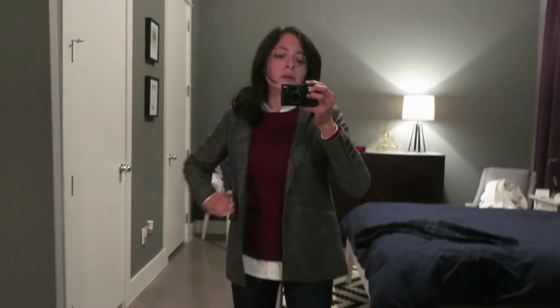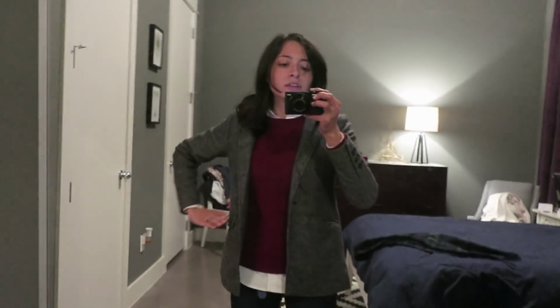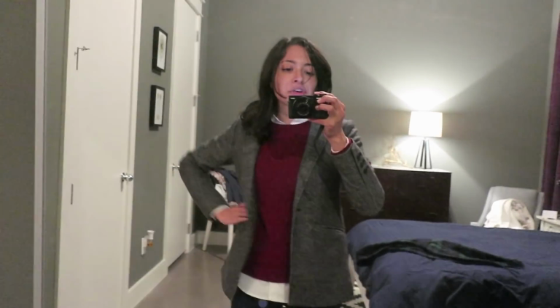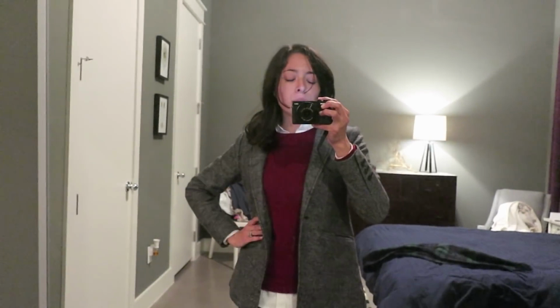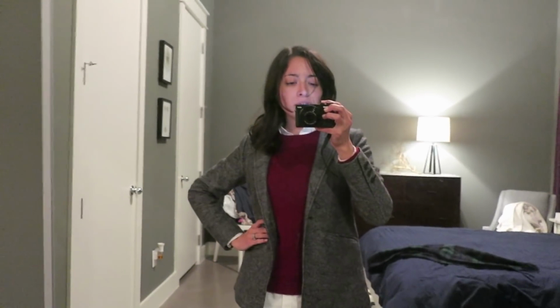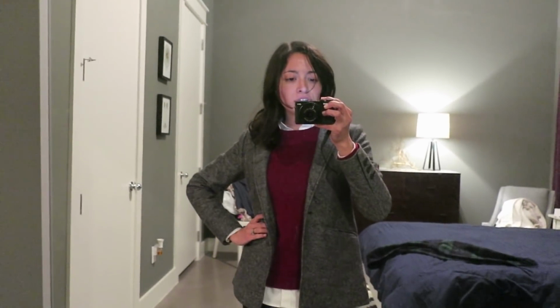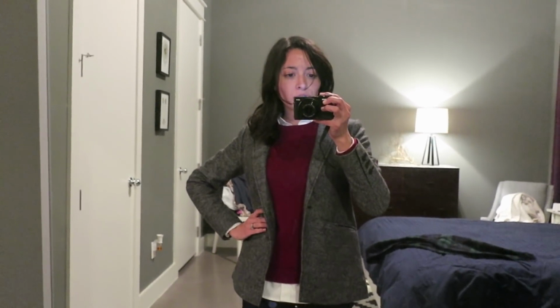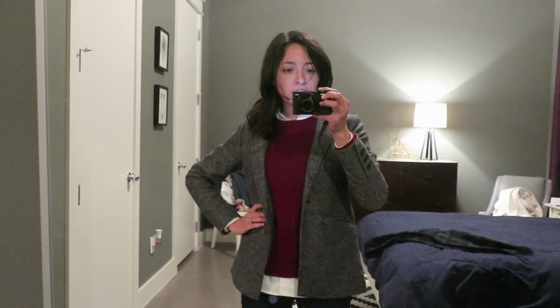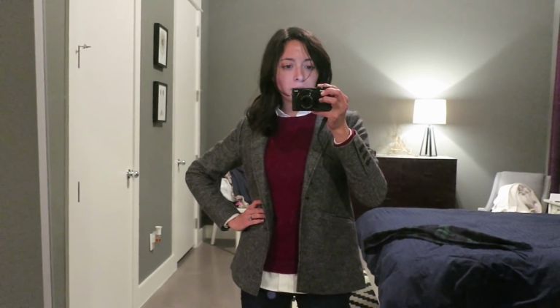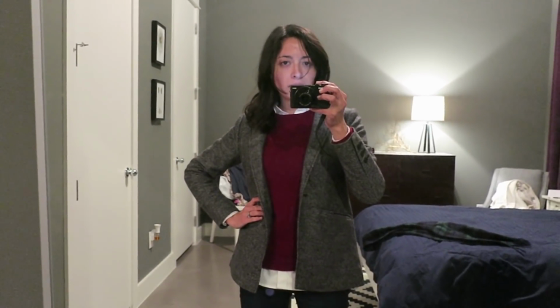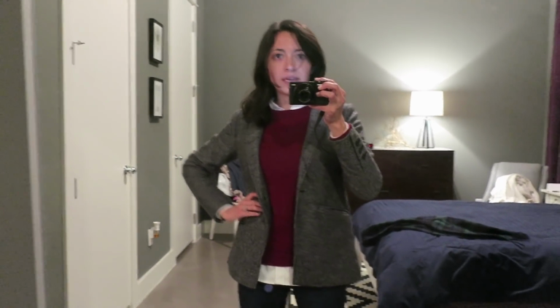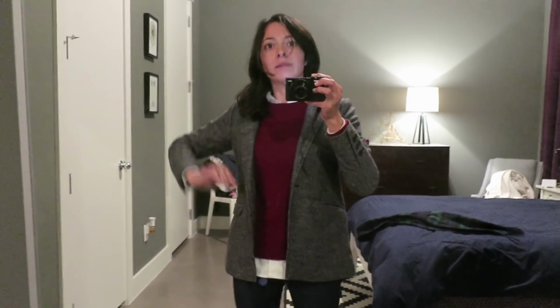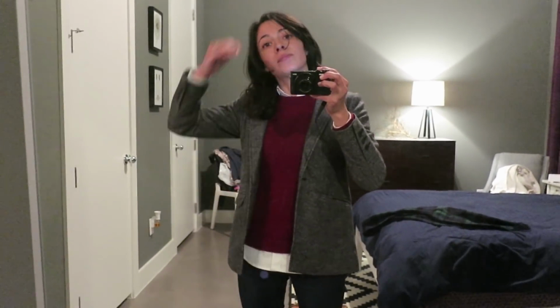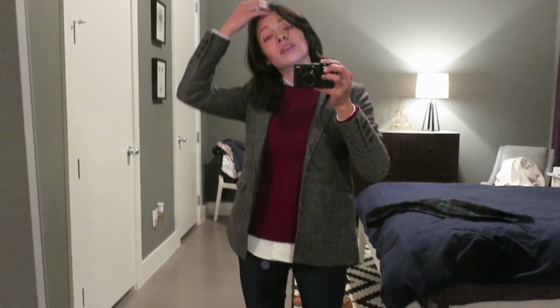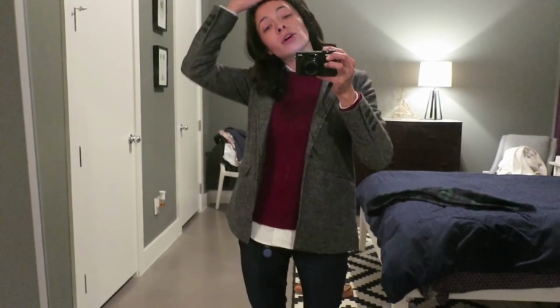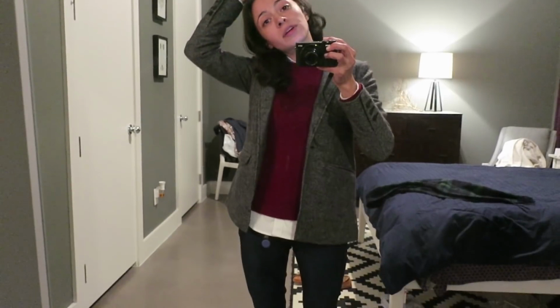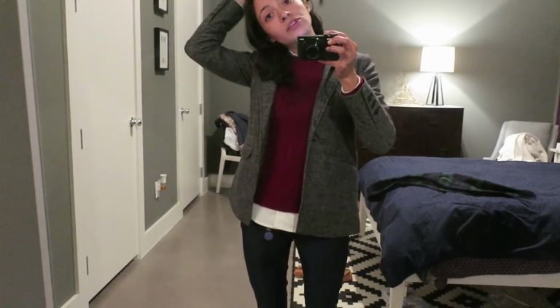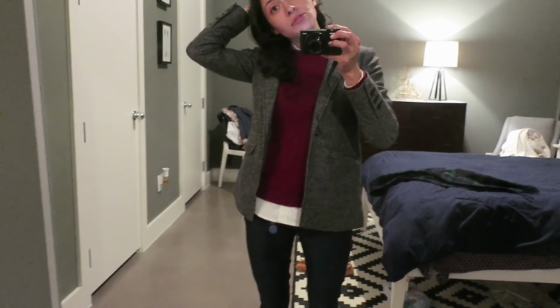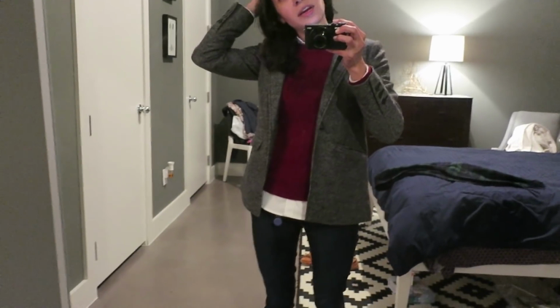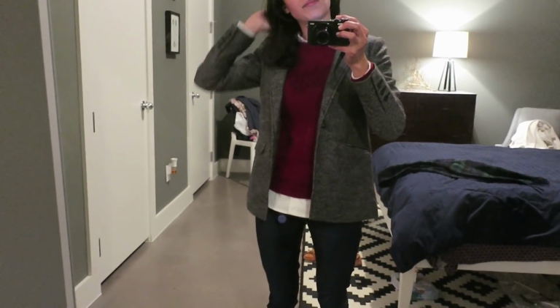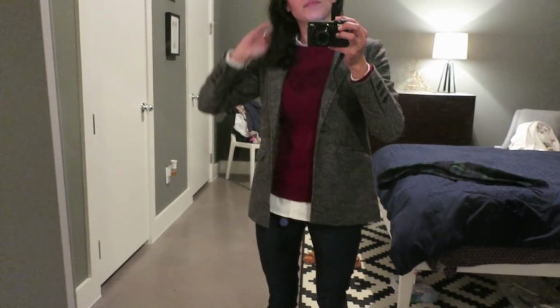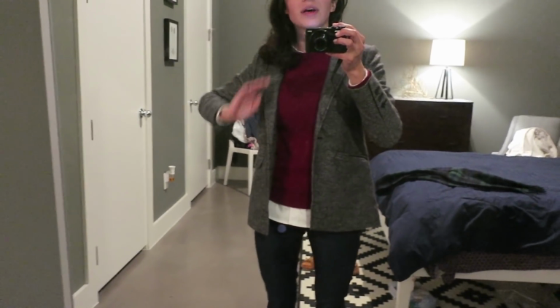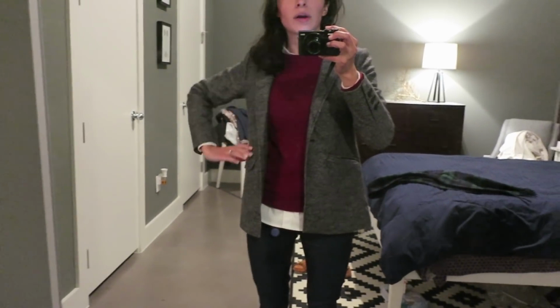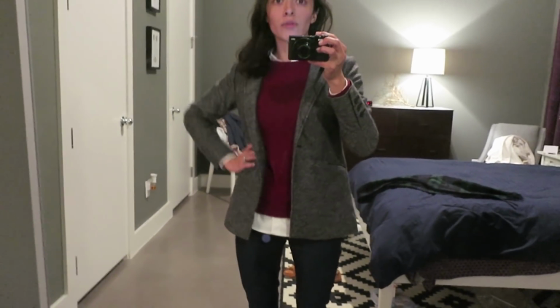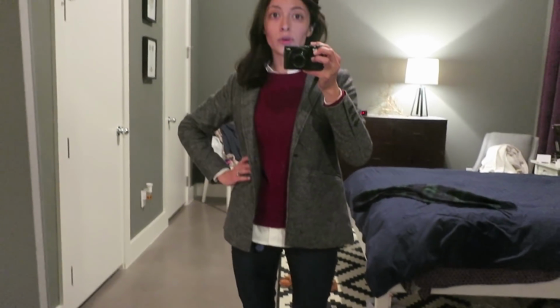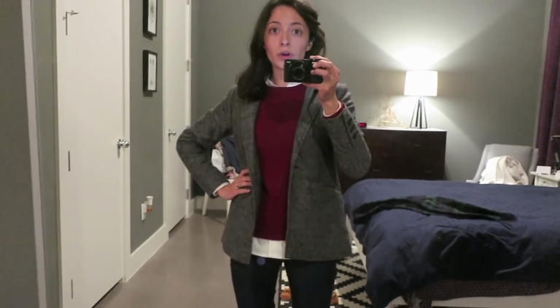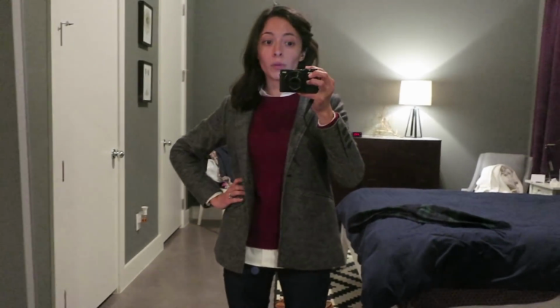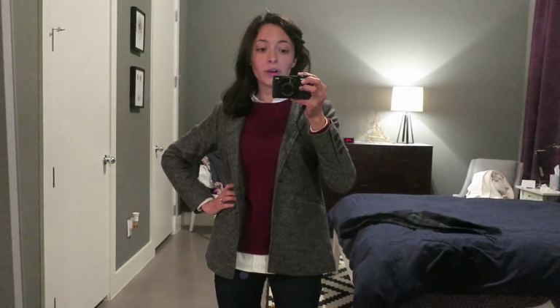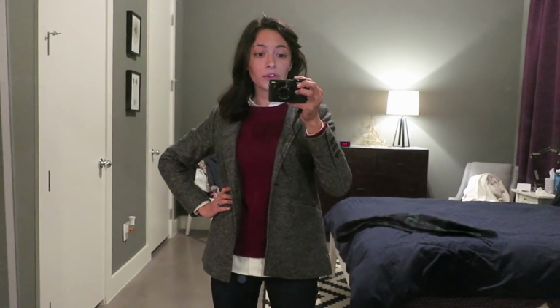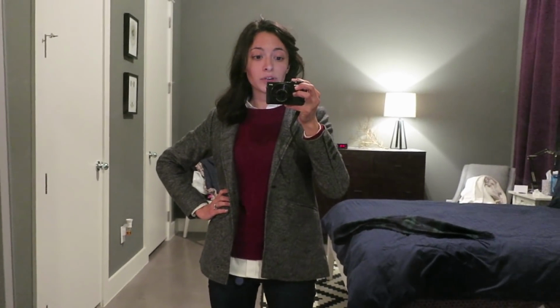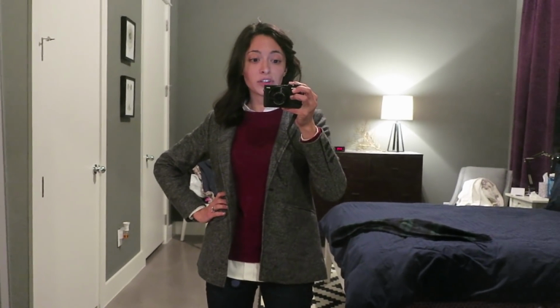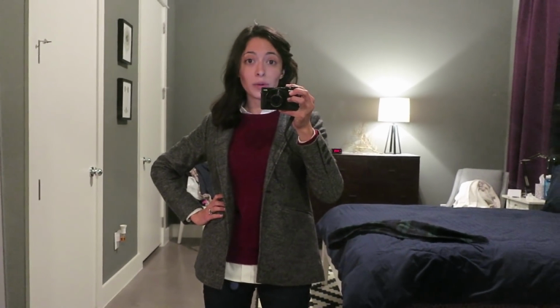Apologies for missing Monday — it's already Tuesday — but I will film what I wear for the rest of the week.